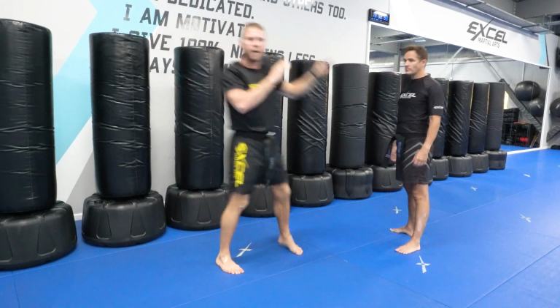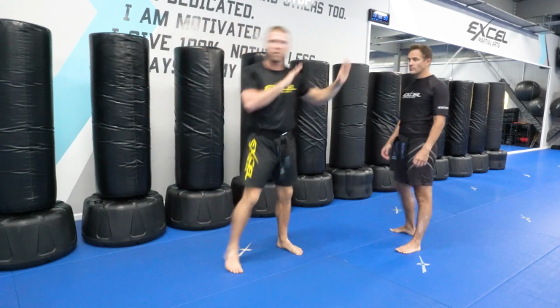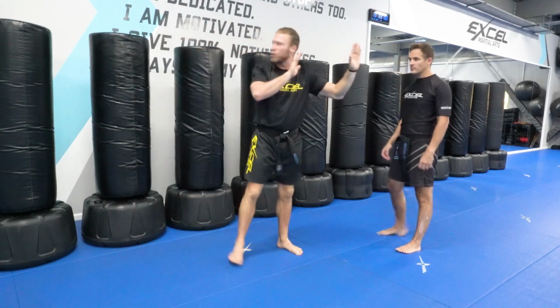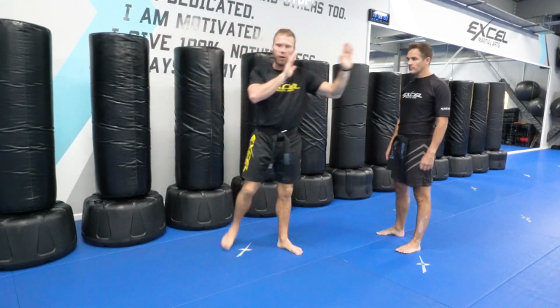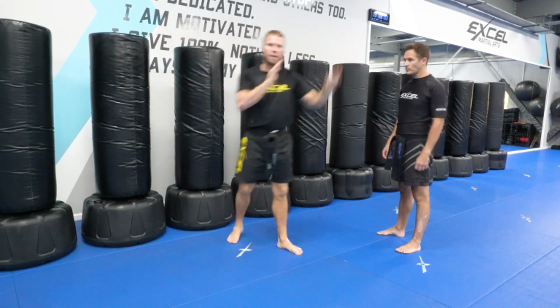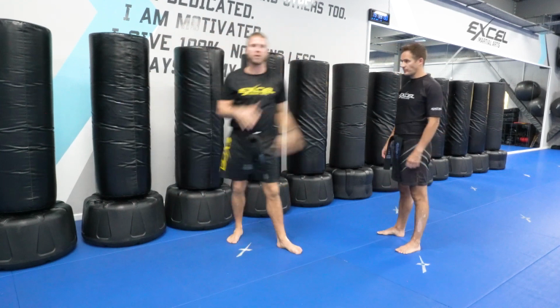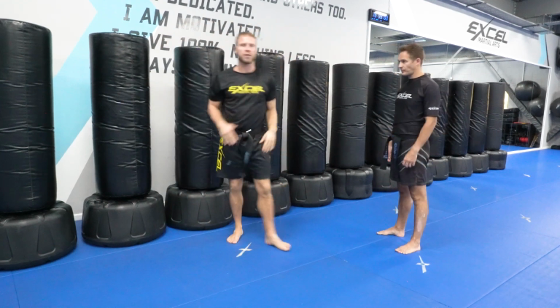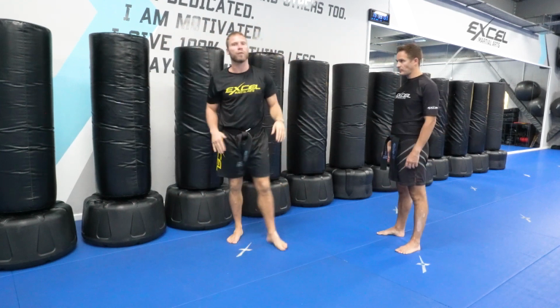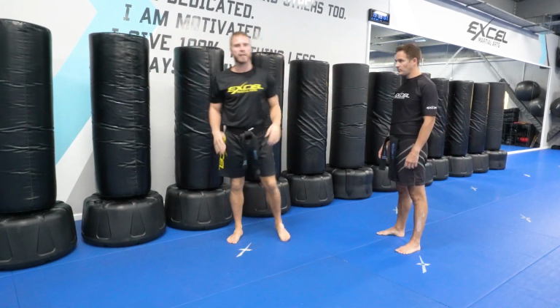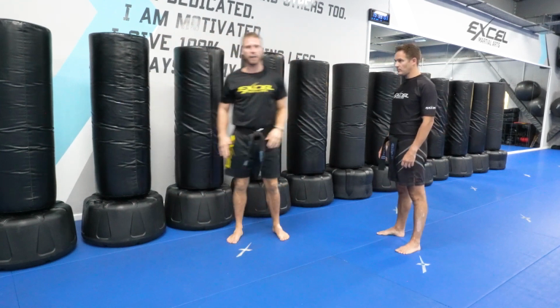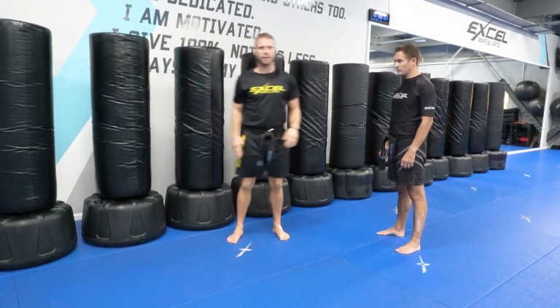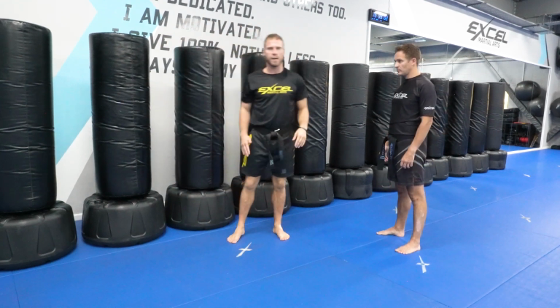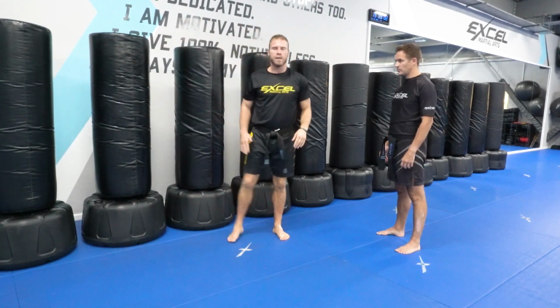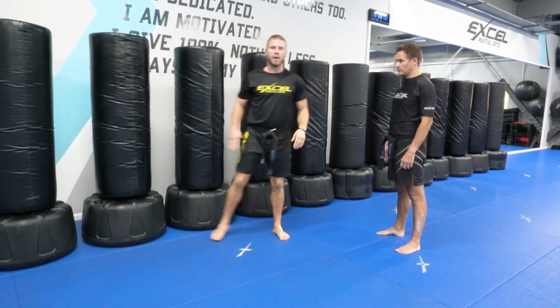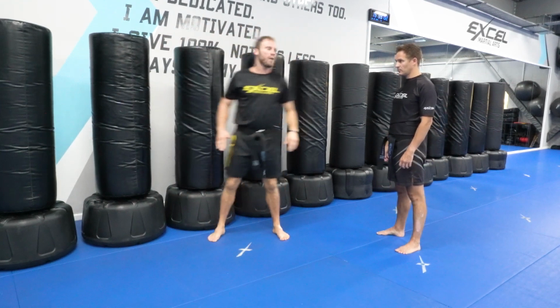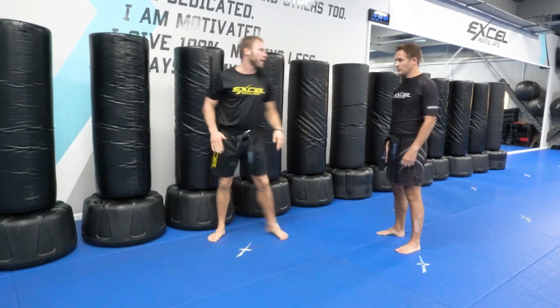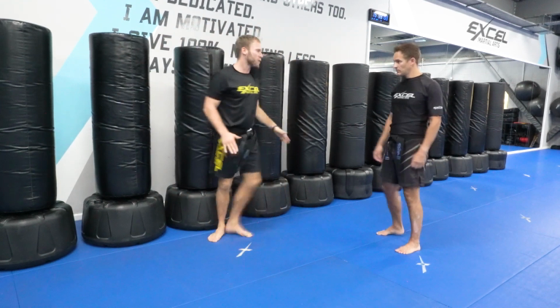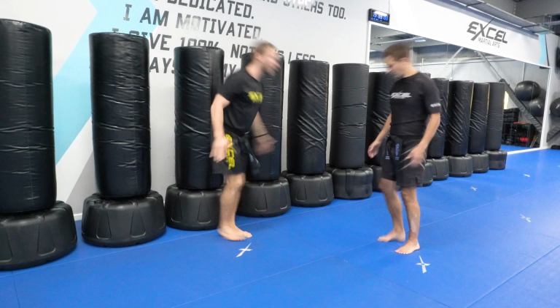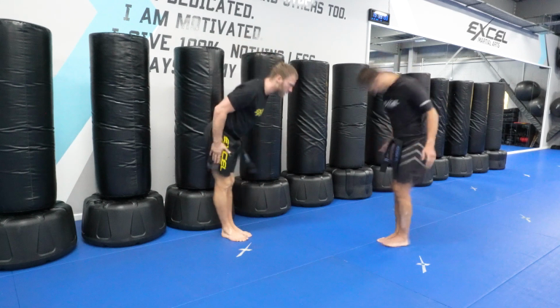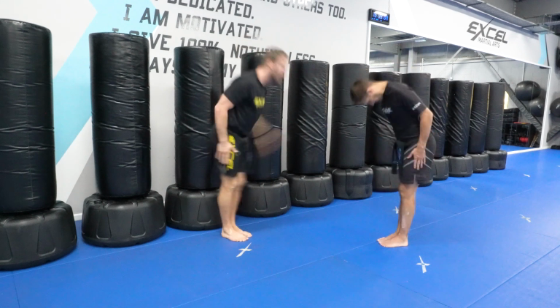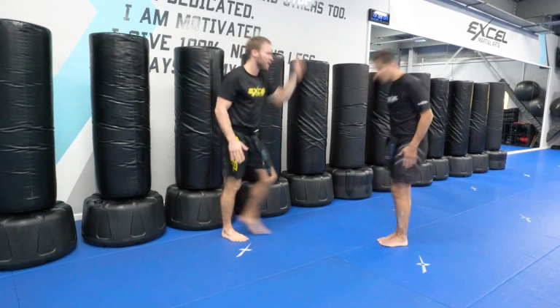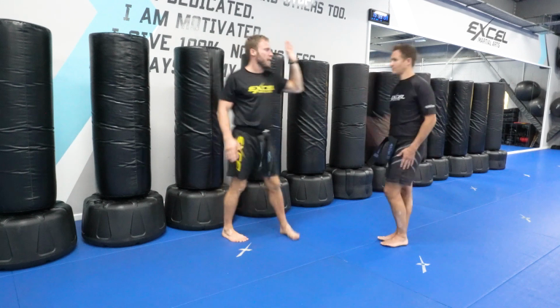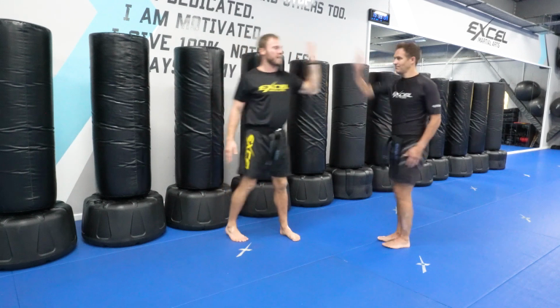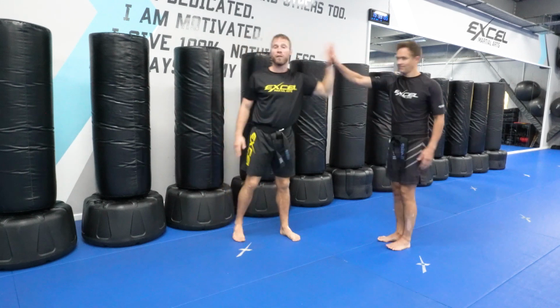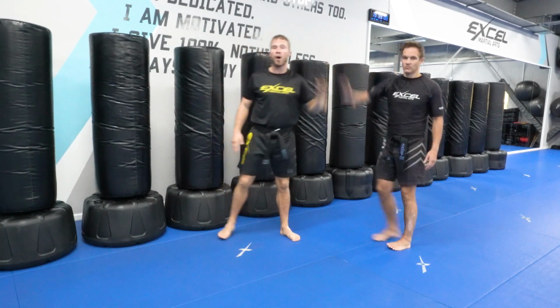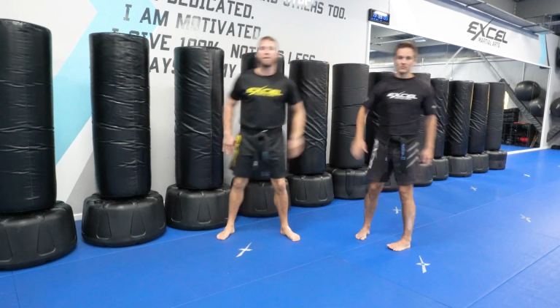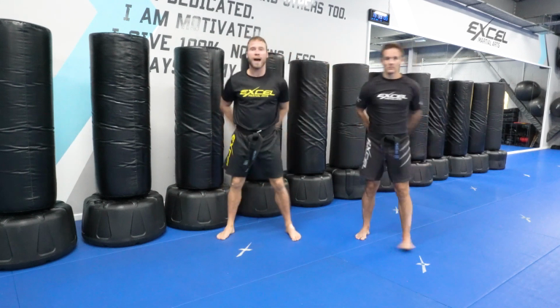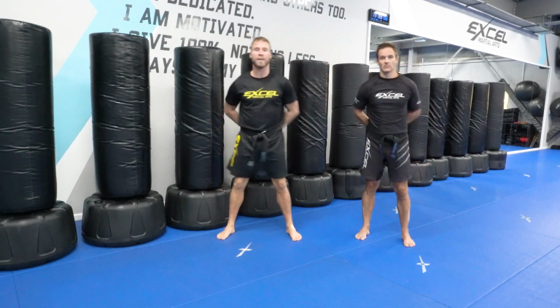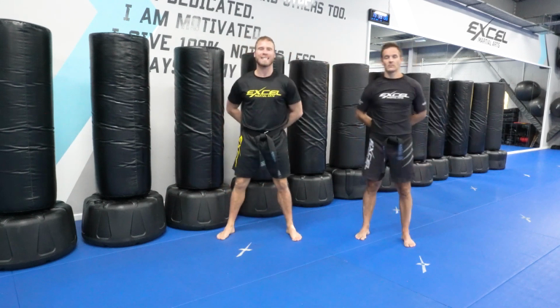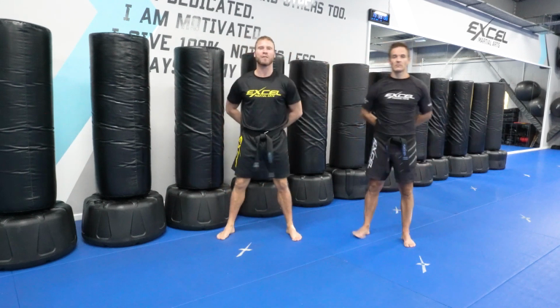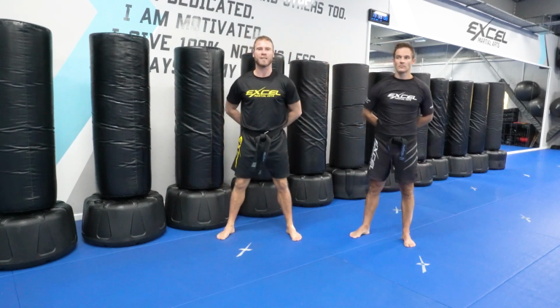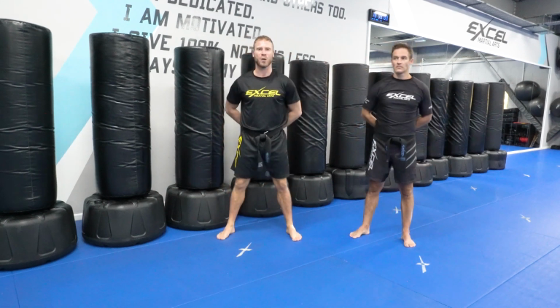Head on and swivel, look around, make sure there's no other attackers. Thank you Jack. That's level 4 and 5, self-defence 2.